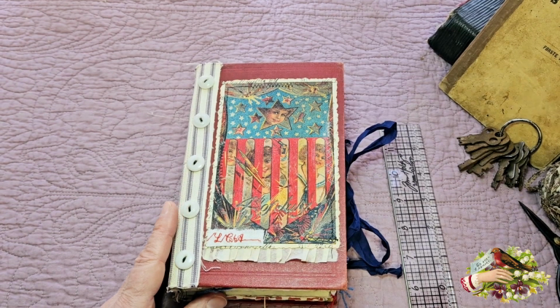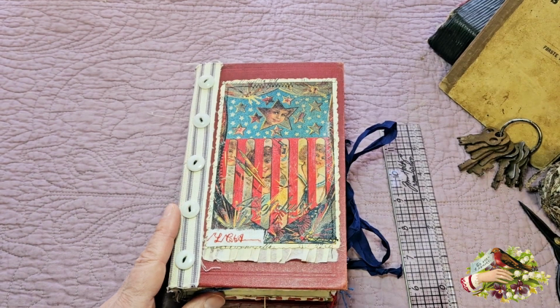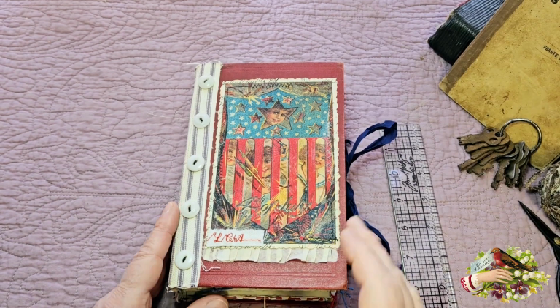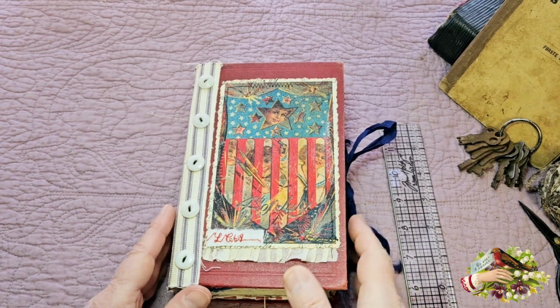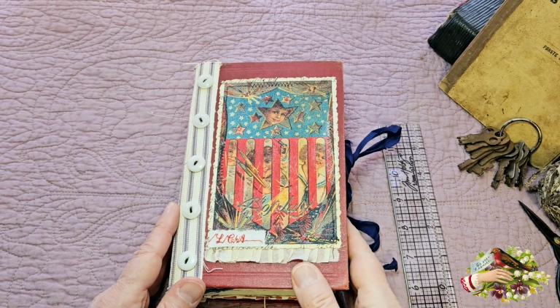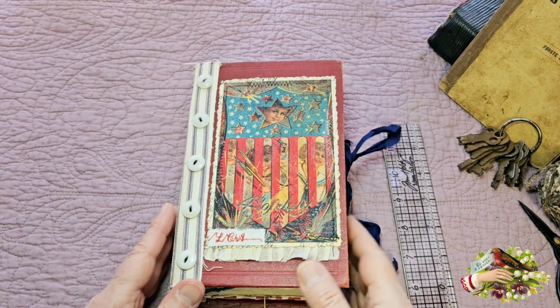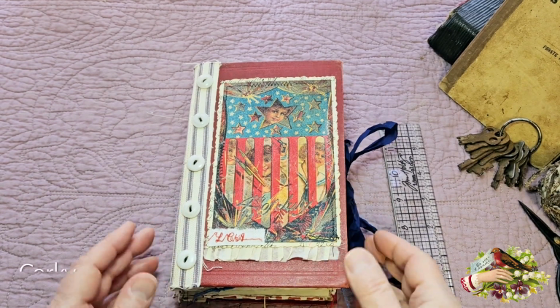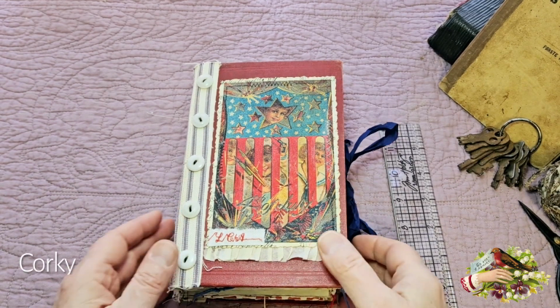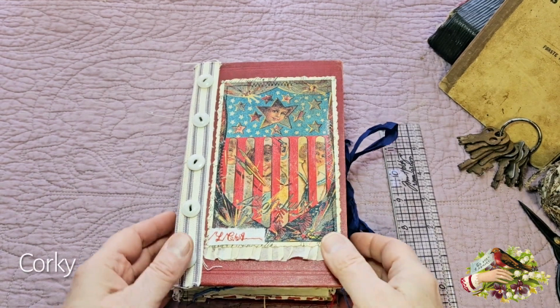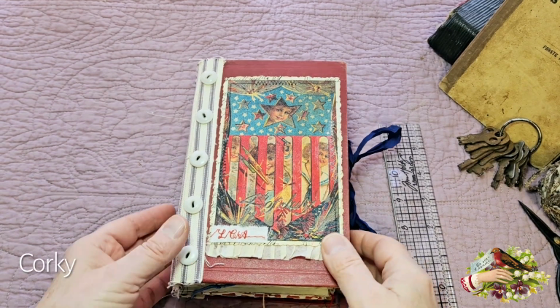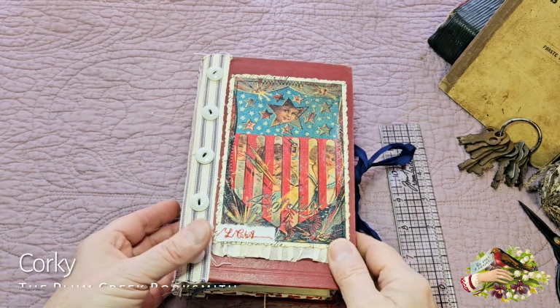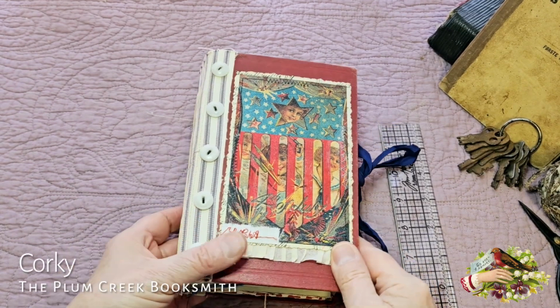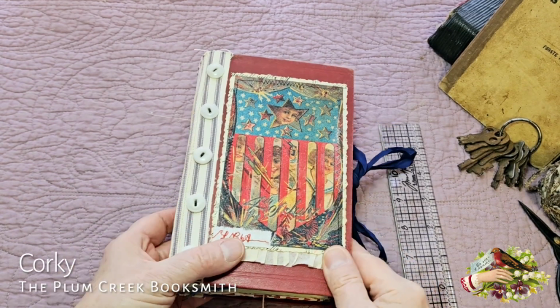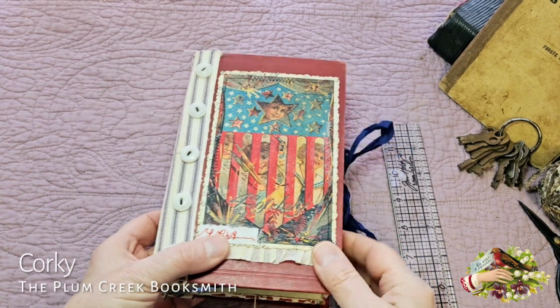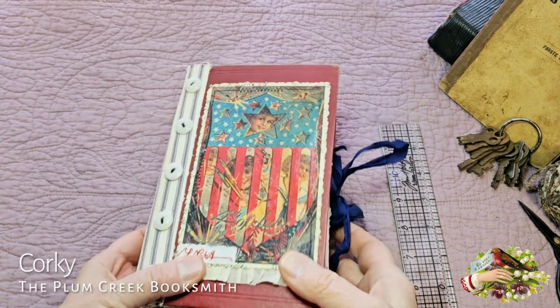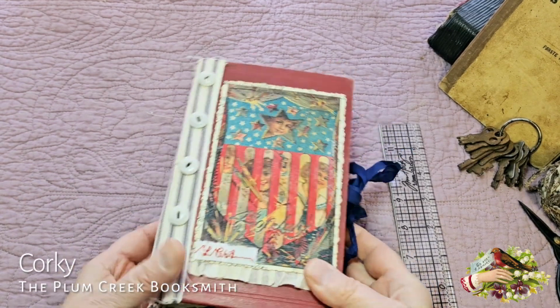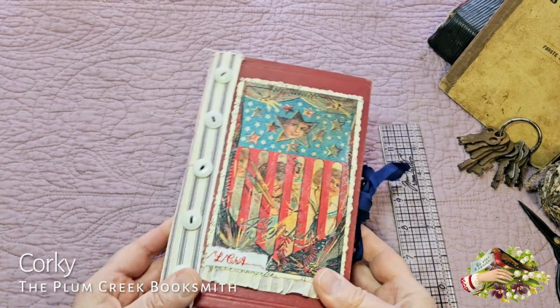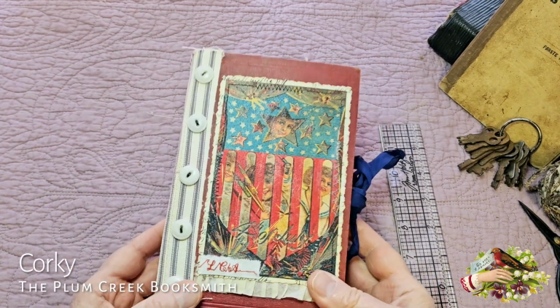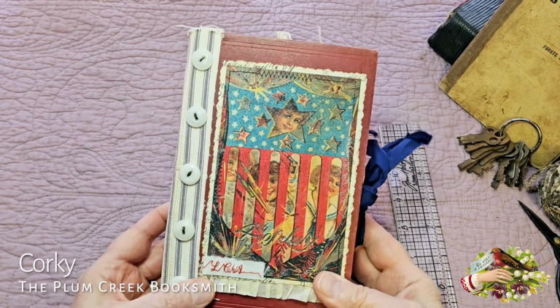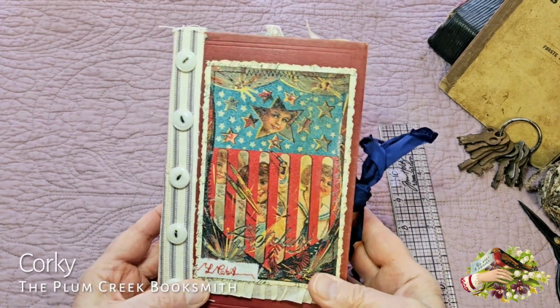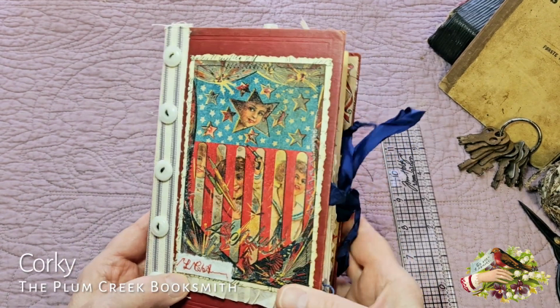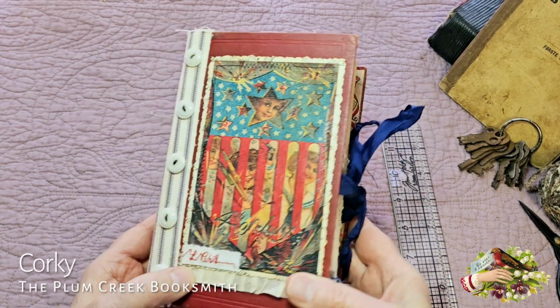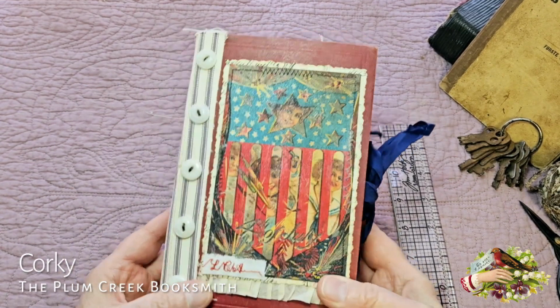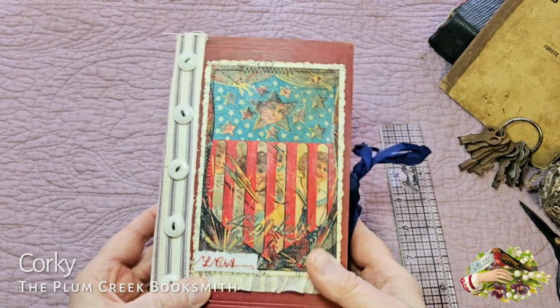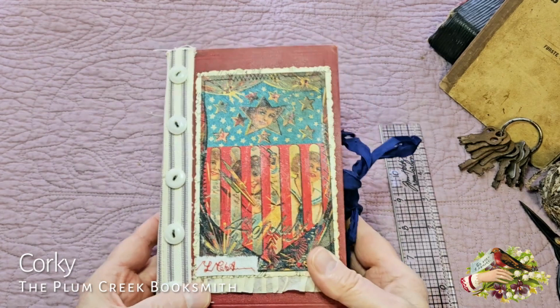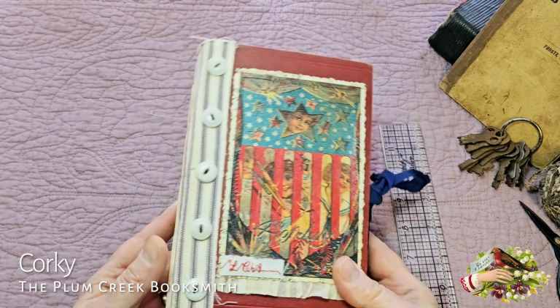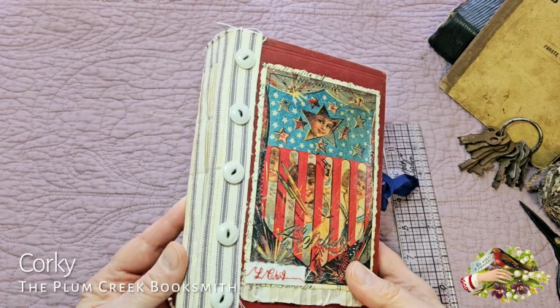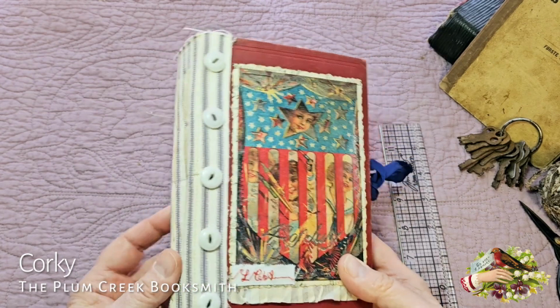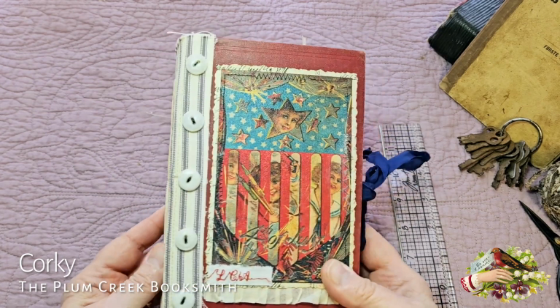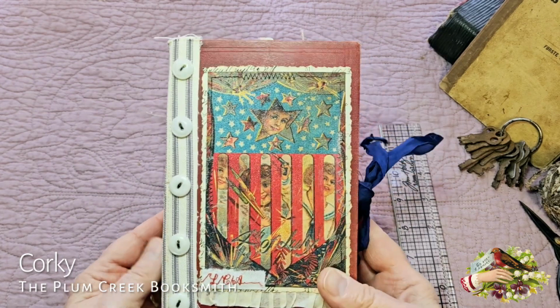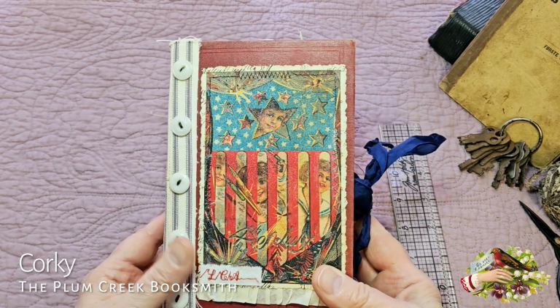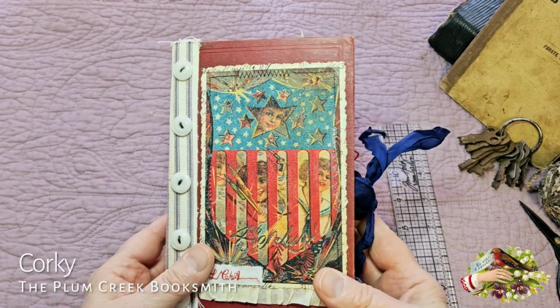Hi friends, this is Corky the Plum Creek Booksmith and I'm back with another junk journal. This one is a patriotic theme.